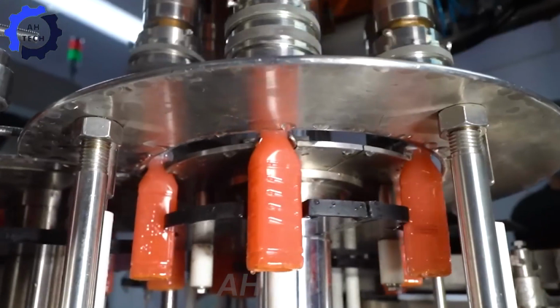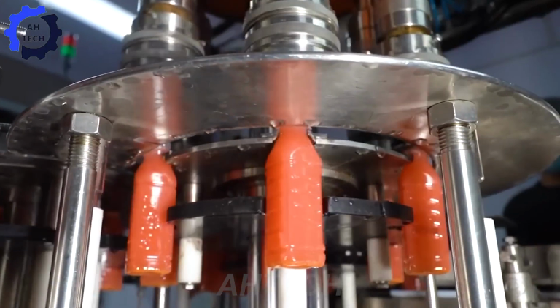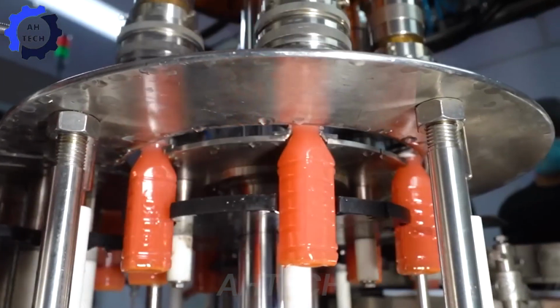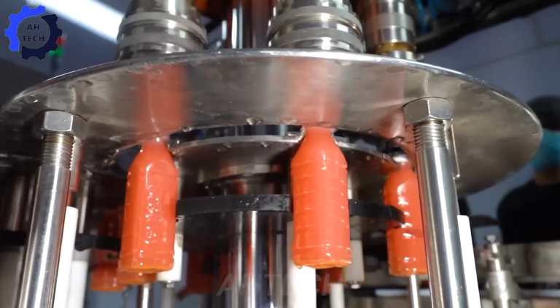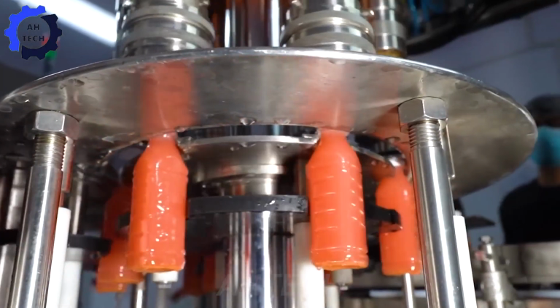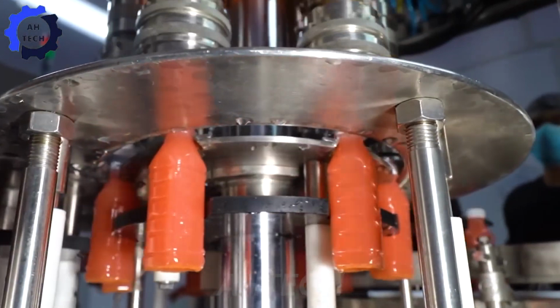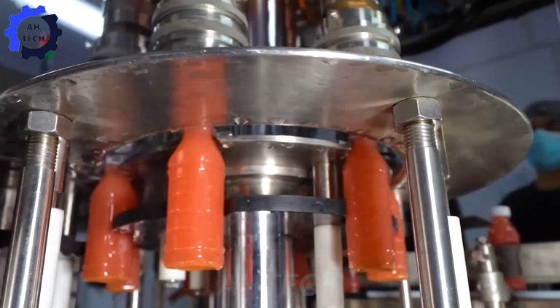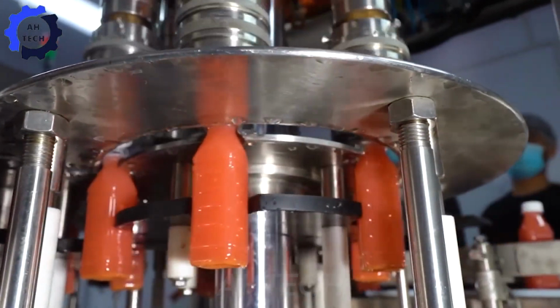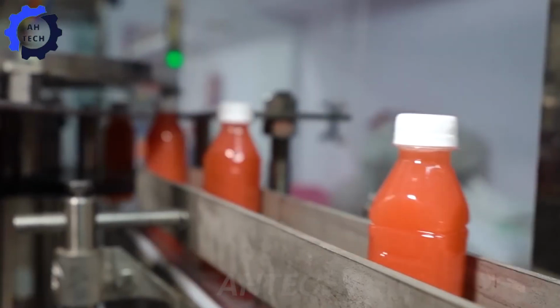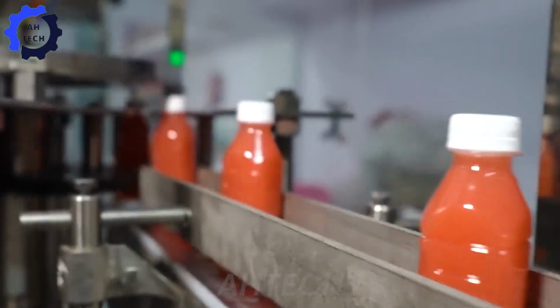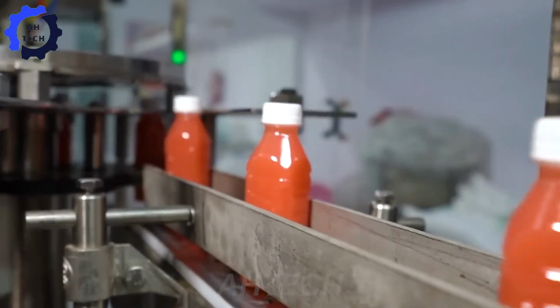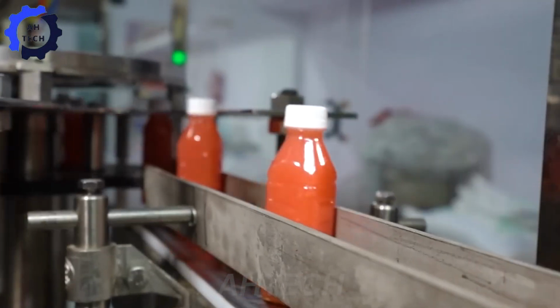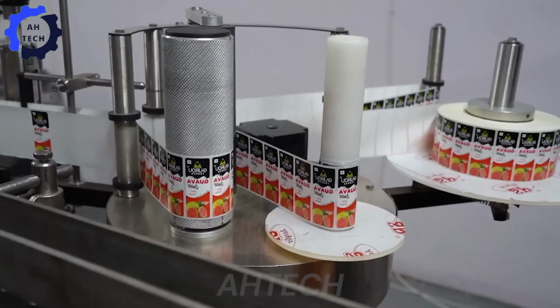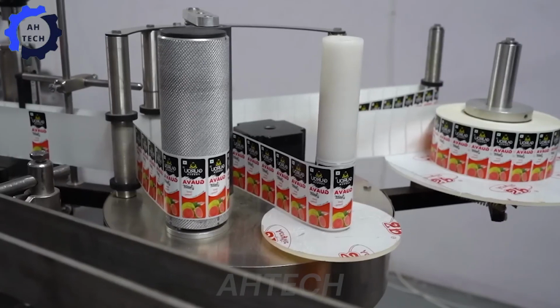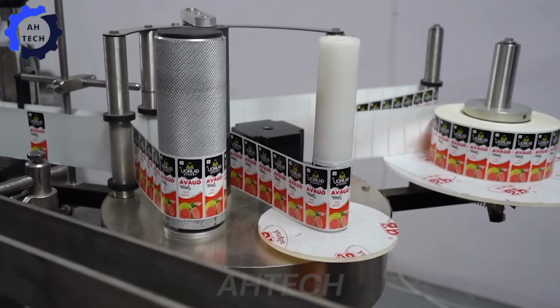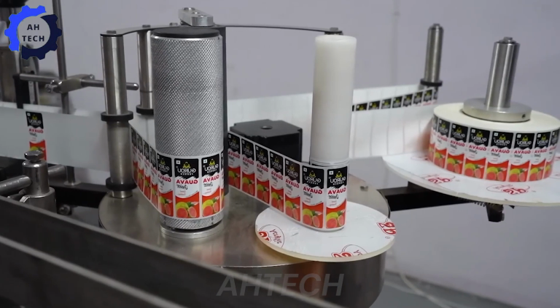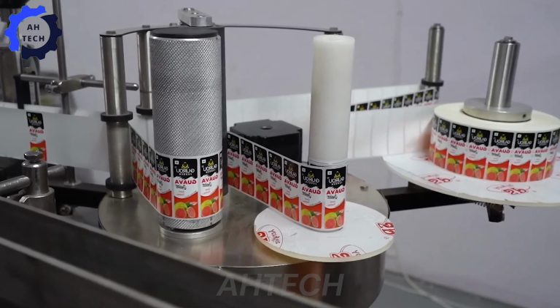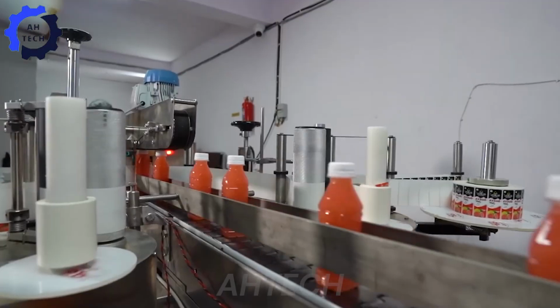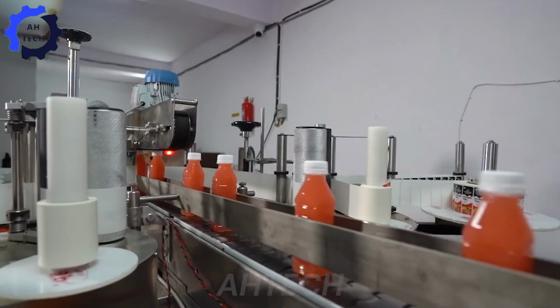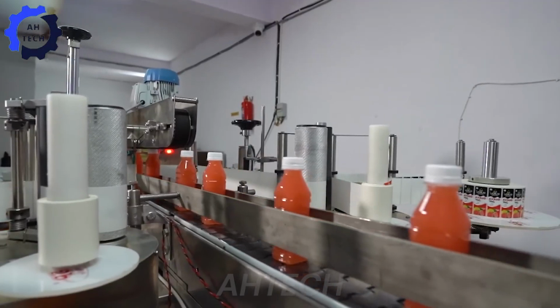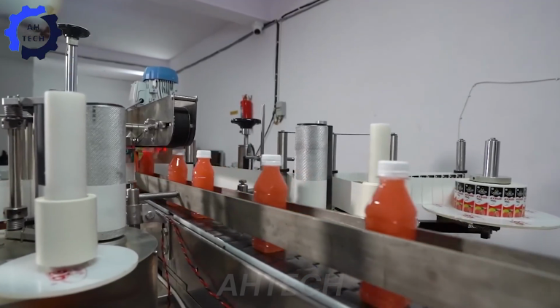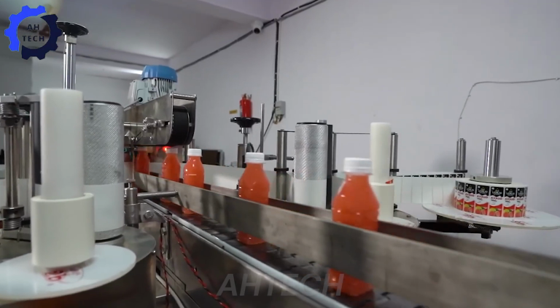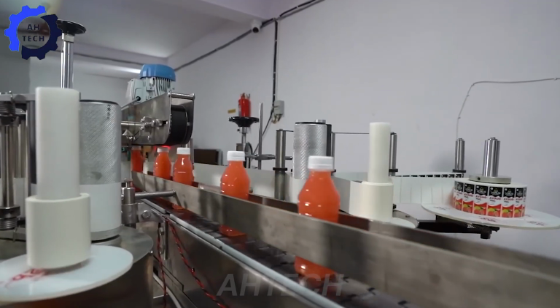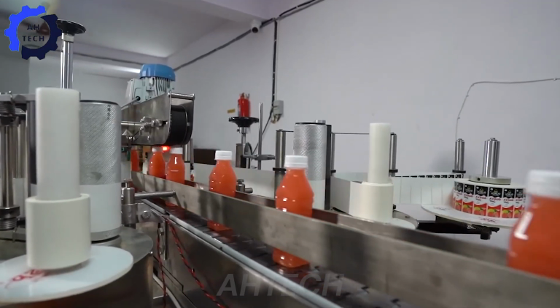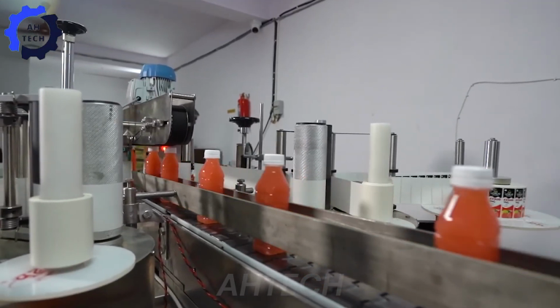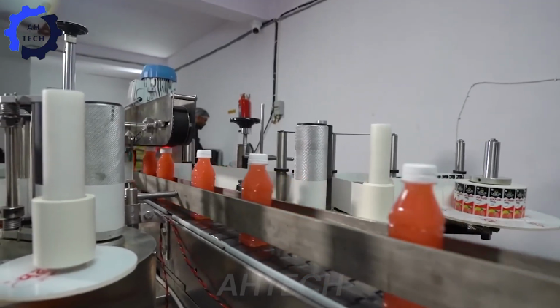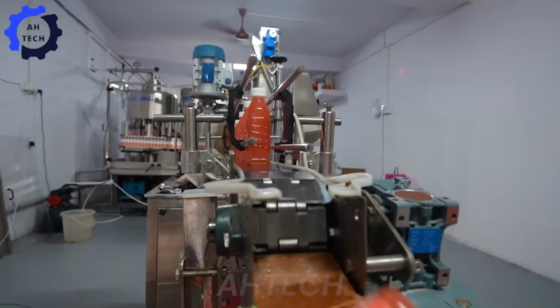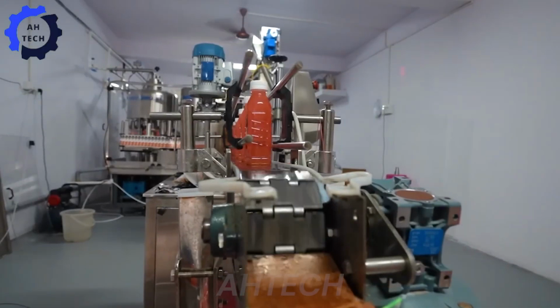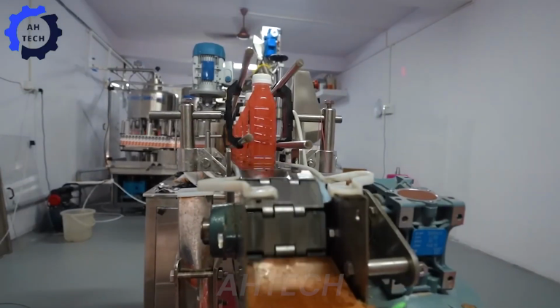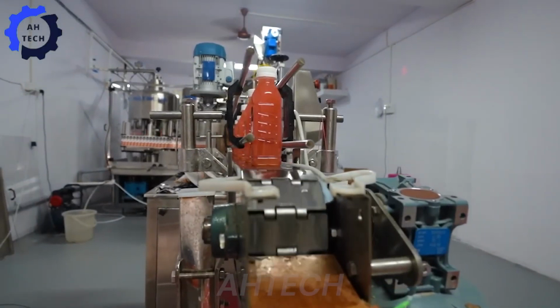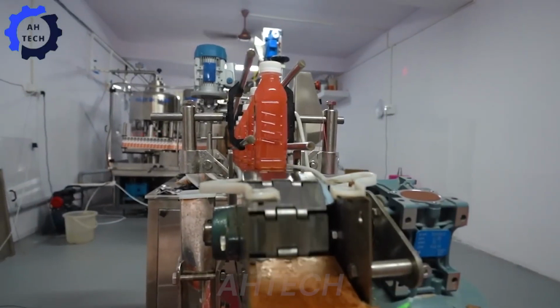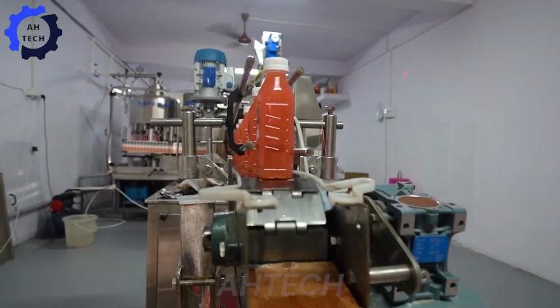The bottles are pre-treated, filled, sealed, labeled with barcodes, and subjected to heat treatment for protection.